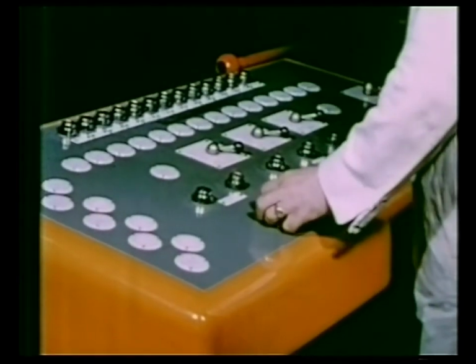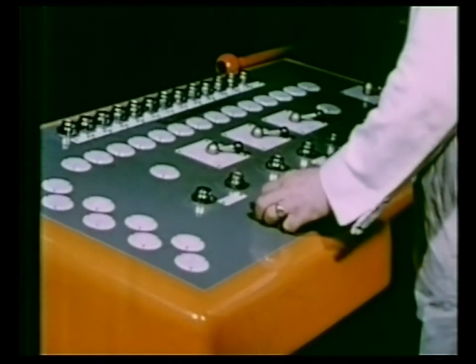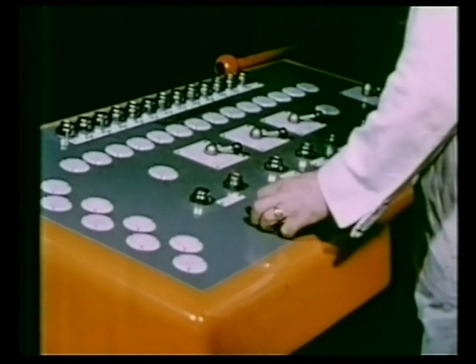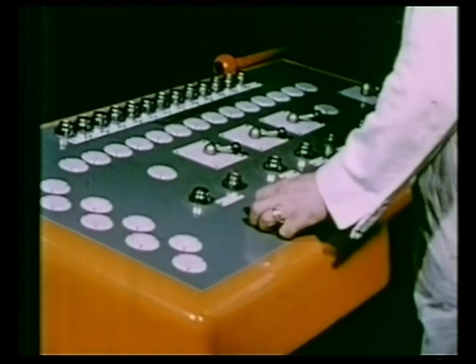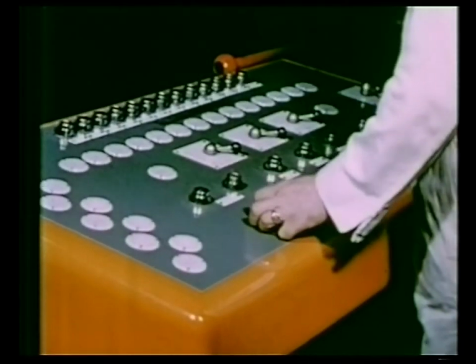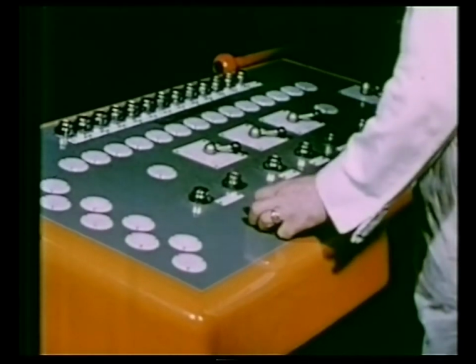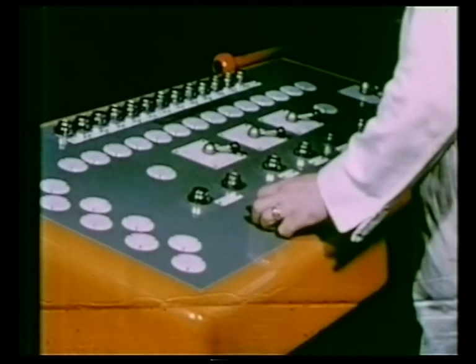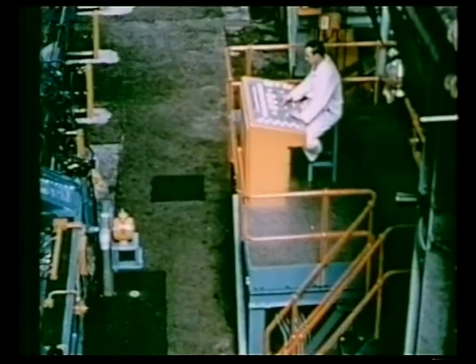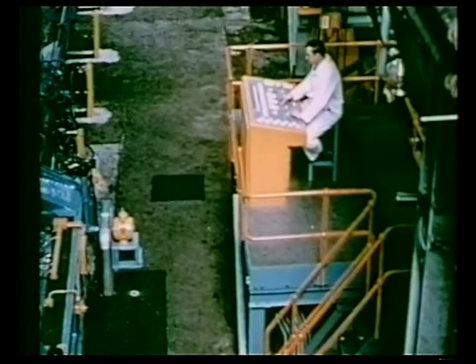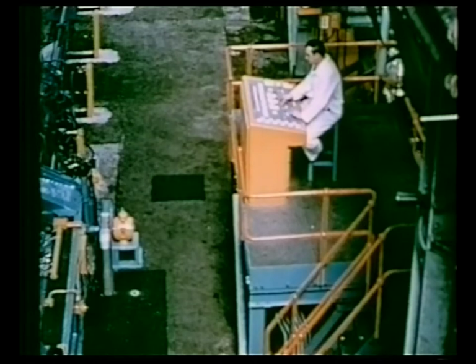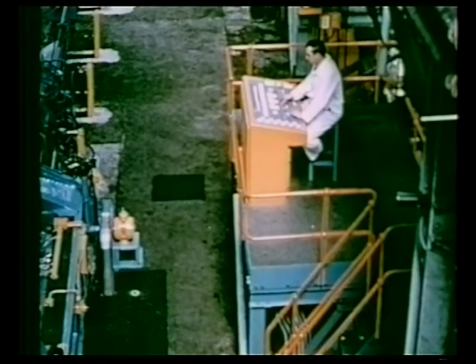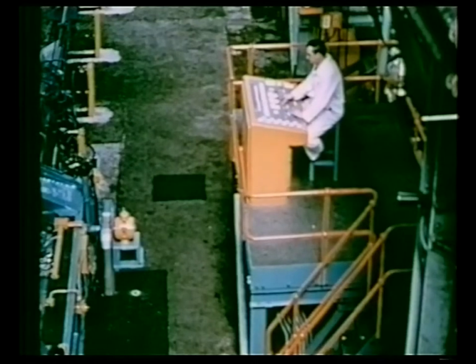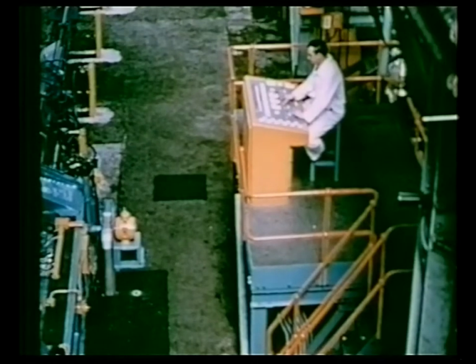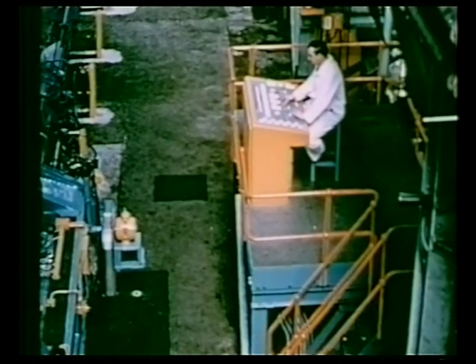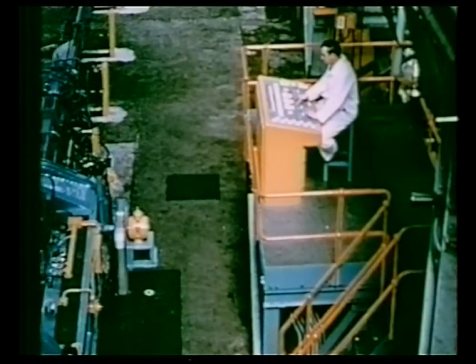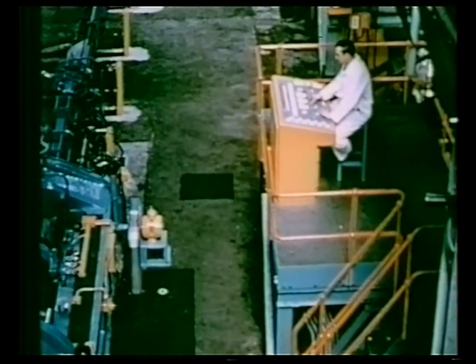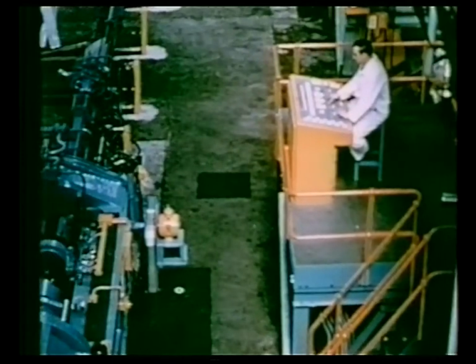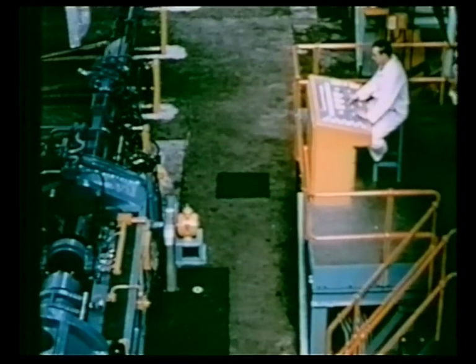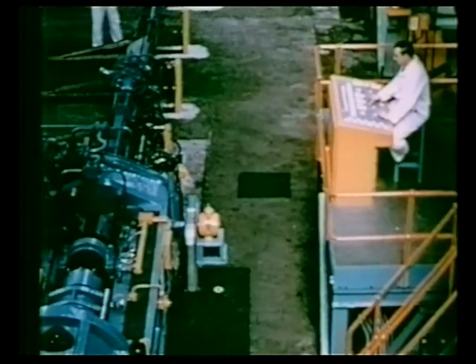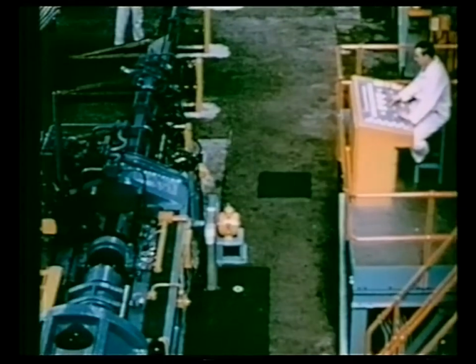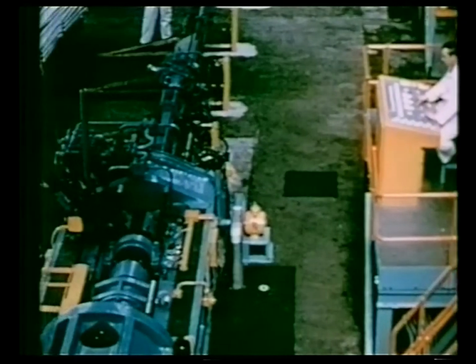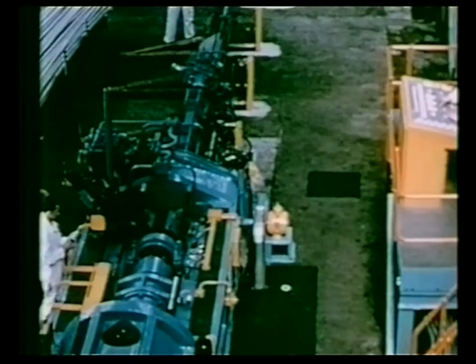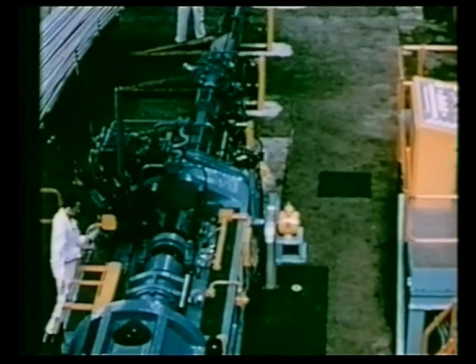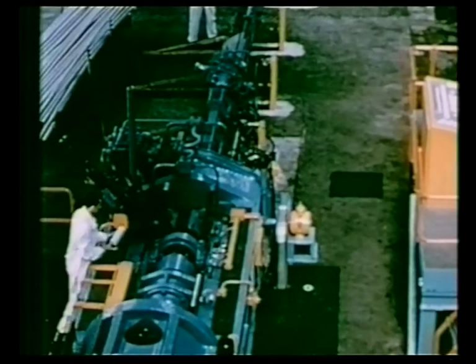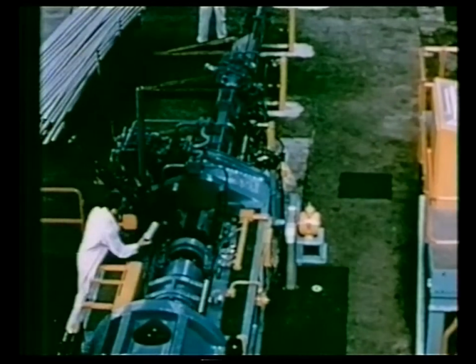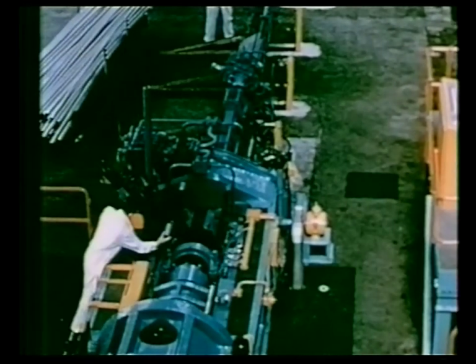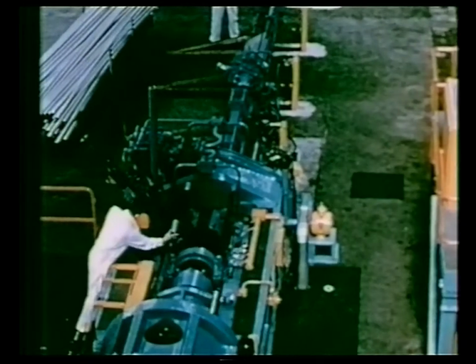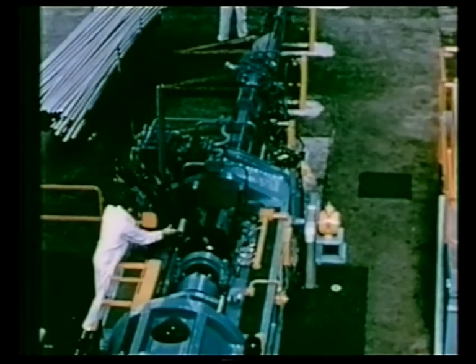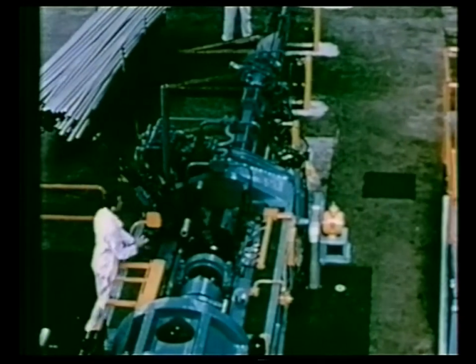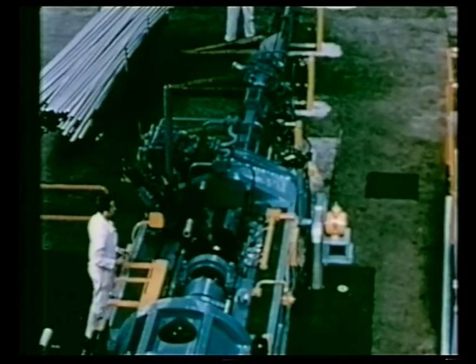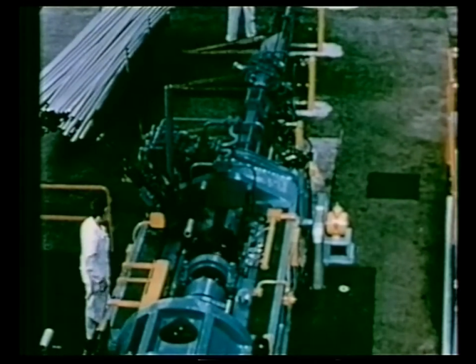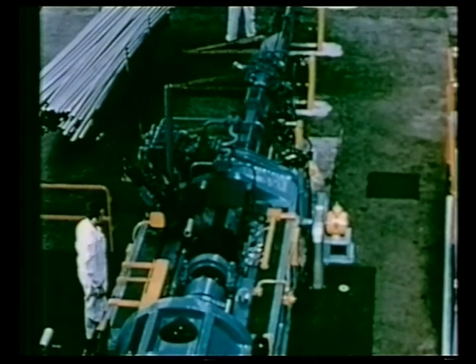The high speed of operation of the Fielding HyPactor is clearly demonstrated in the following auto continuous sequence.